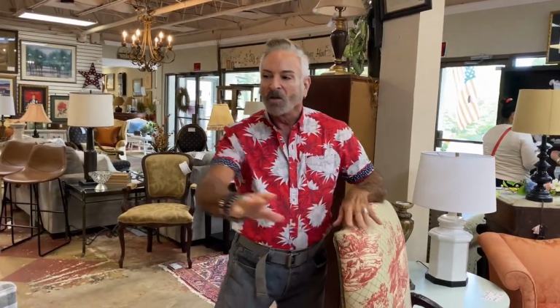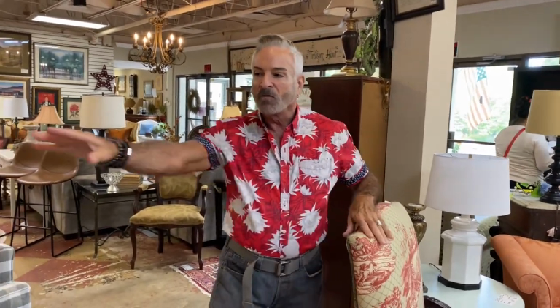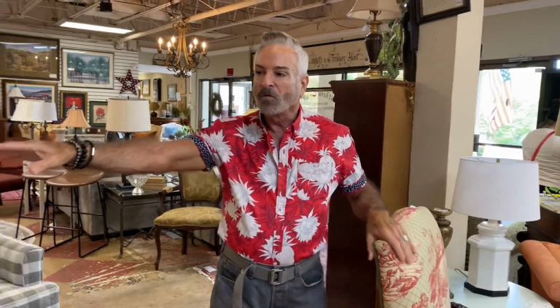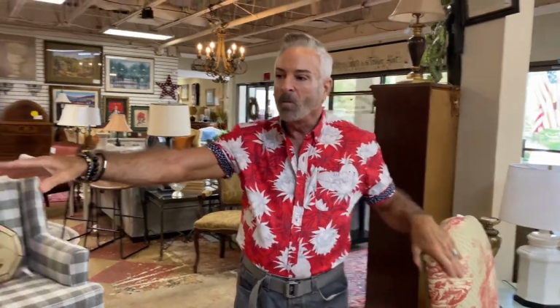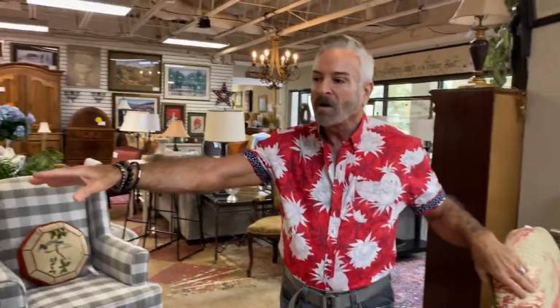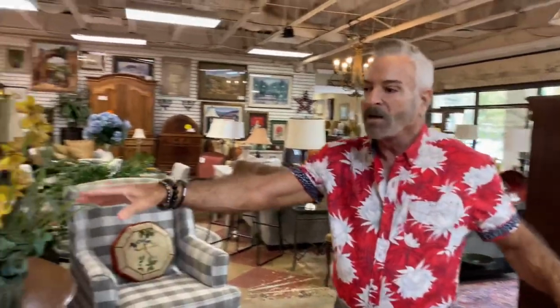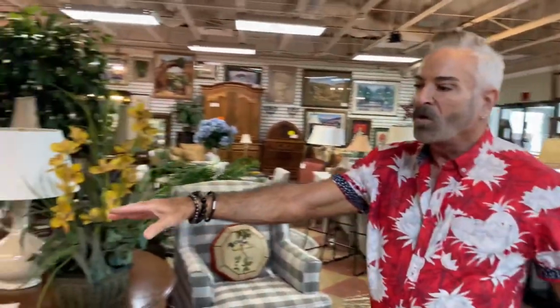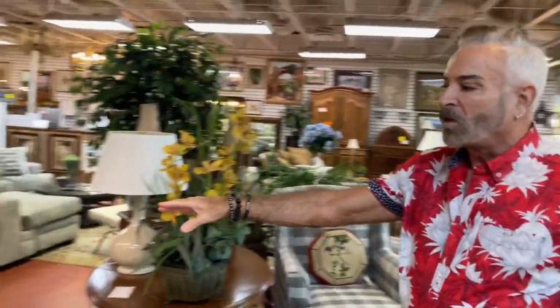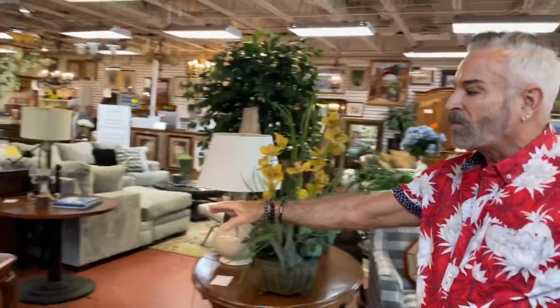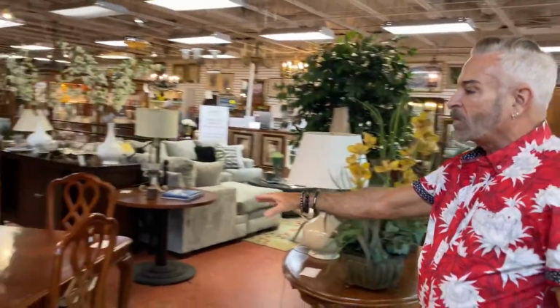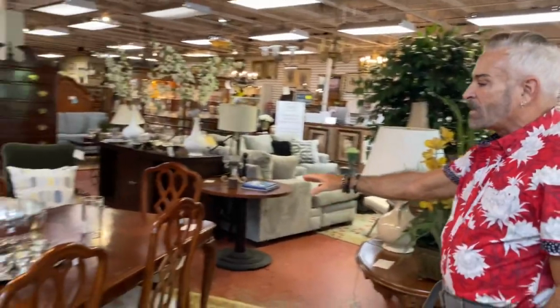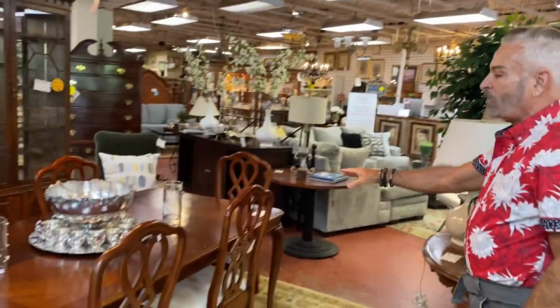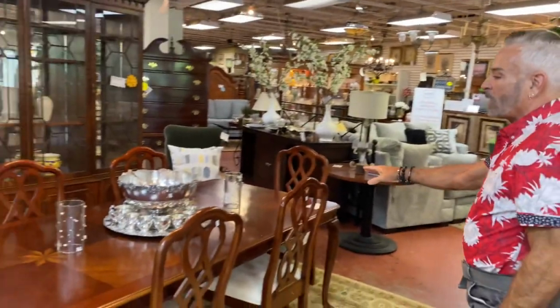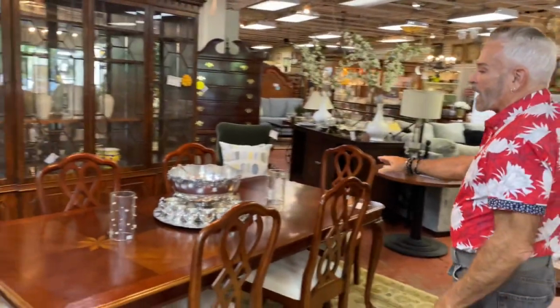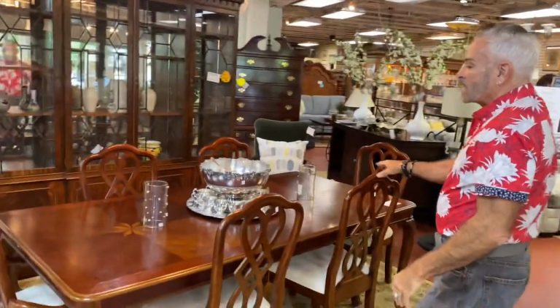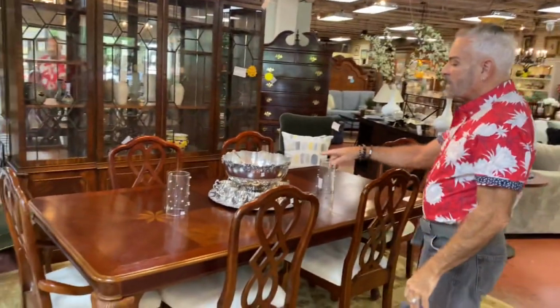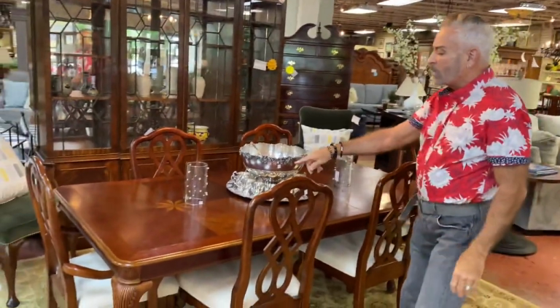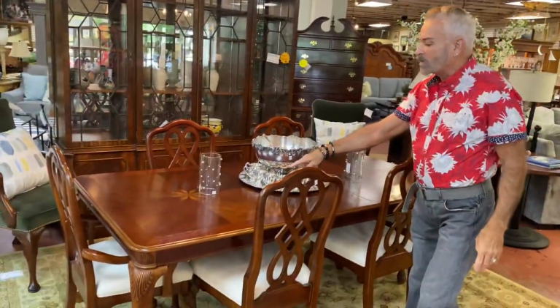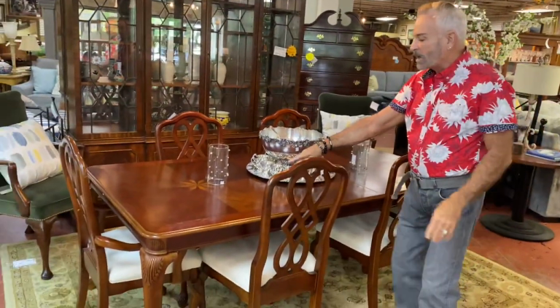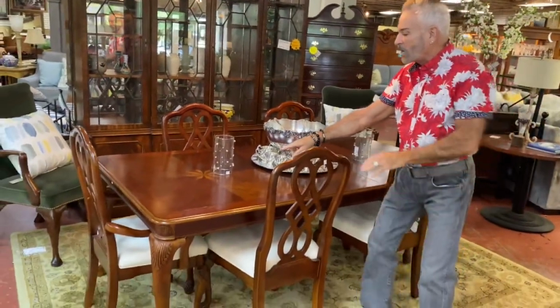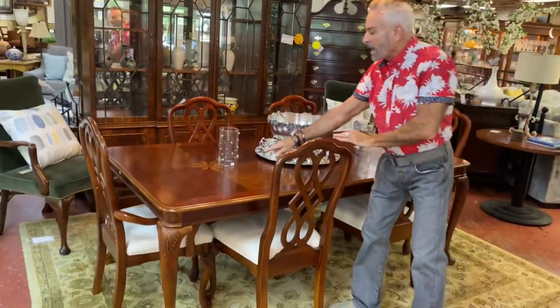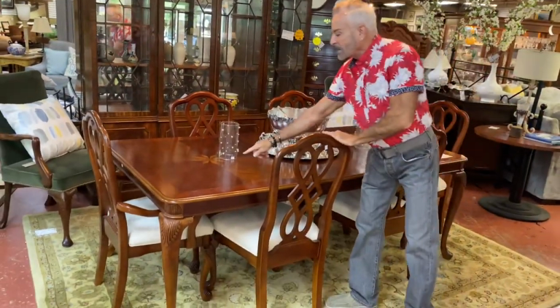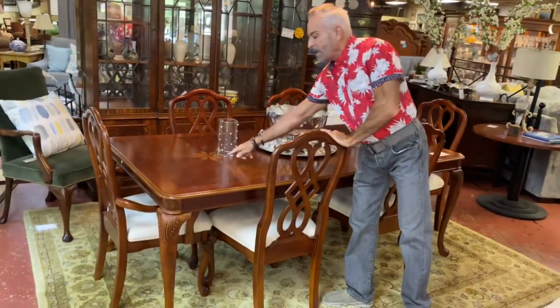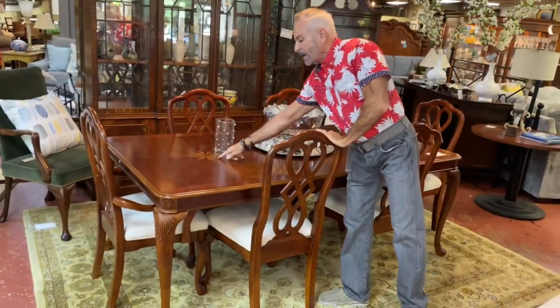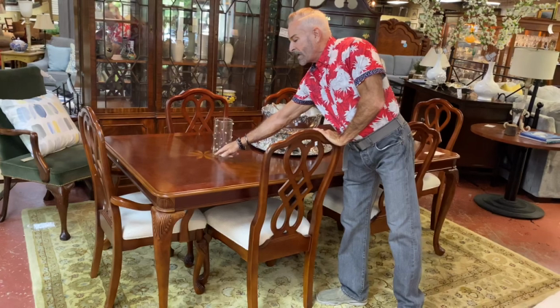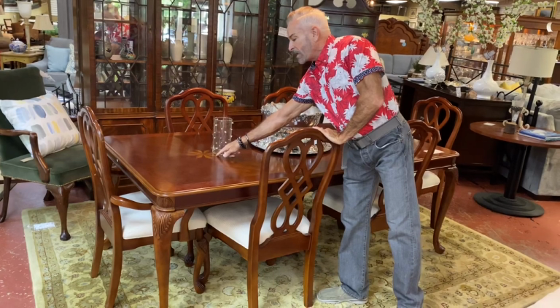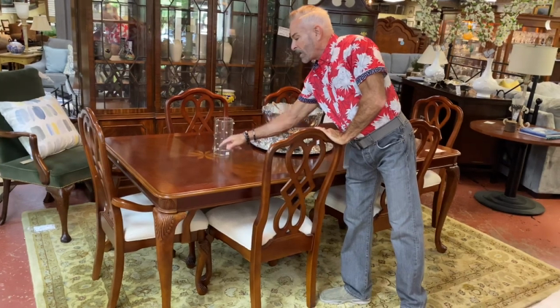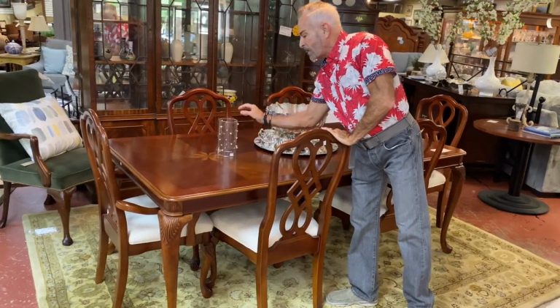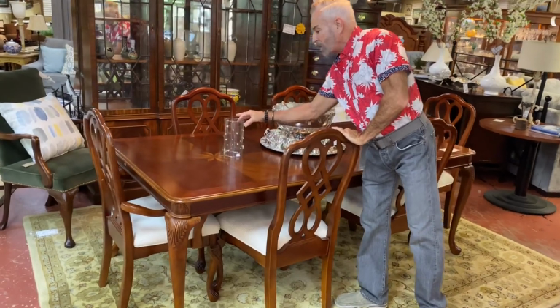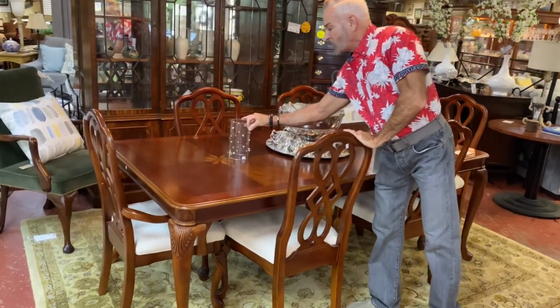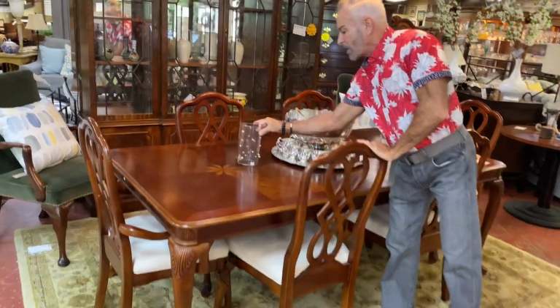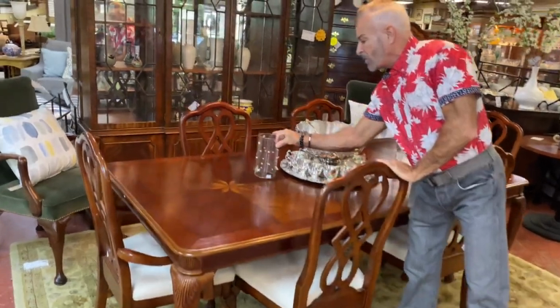Looking for a formal dining room? Look at this one — it's very nice. This is a beautiful table with an inlay that I'll let David get a shot of.